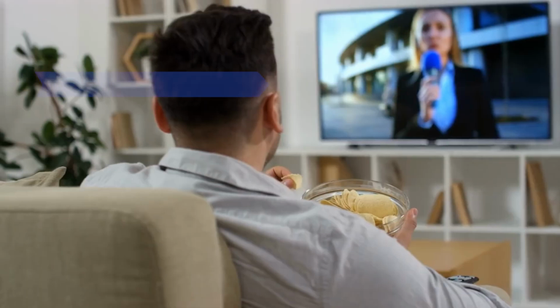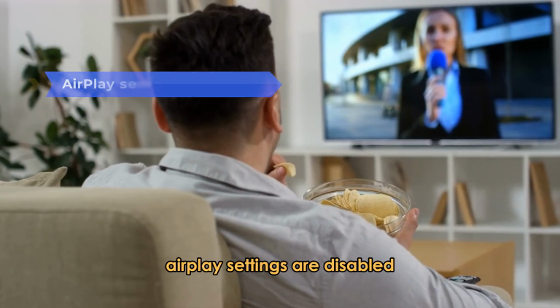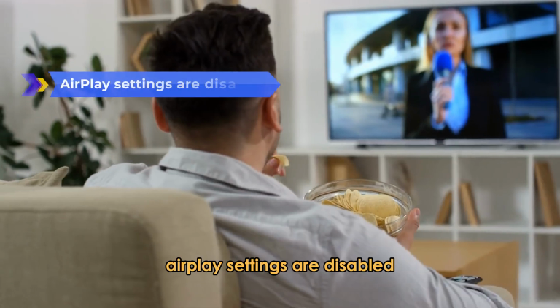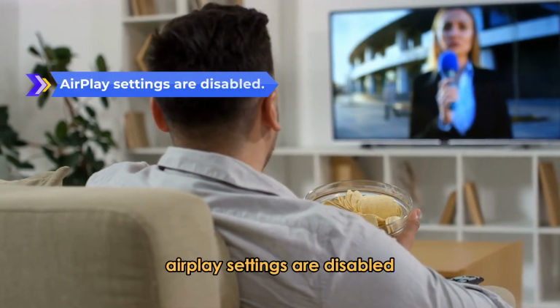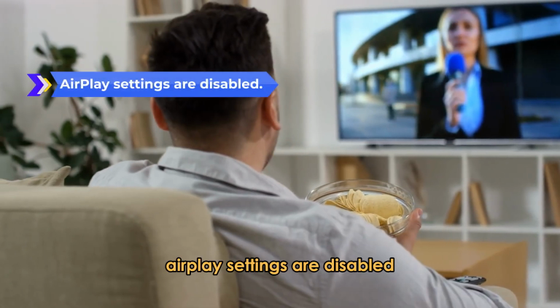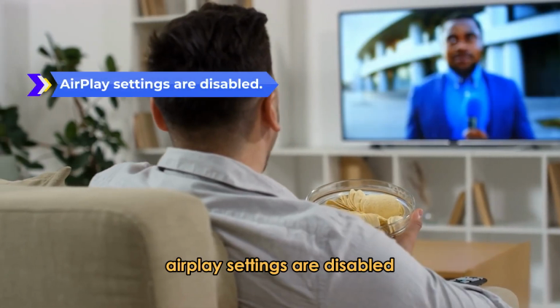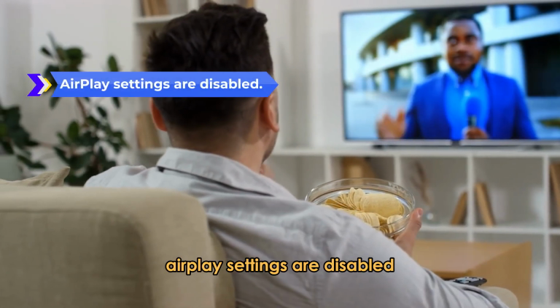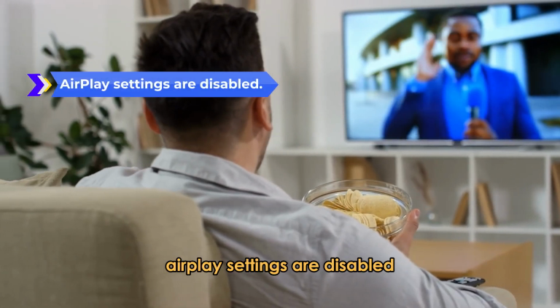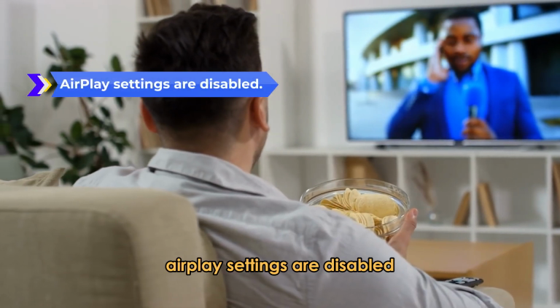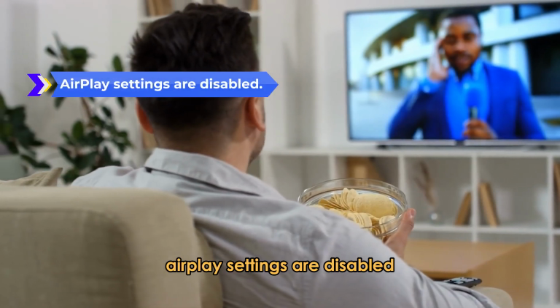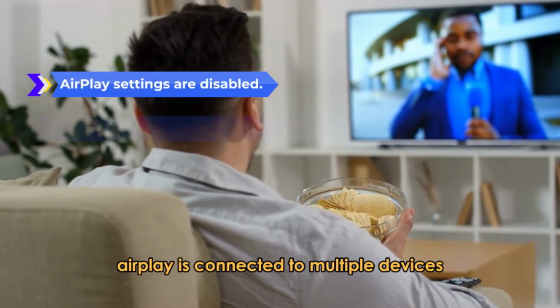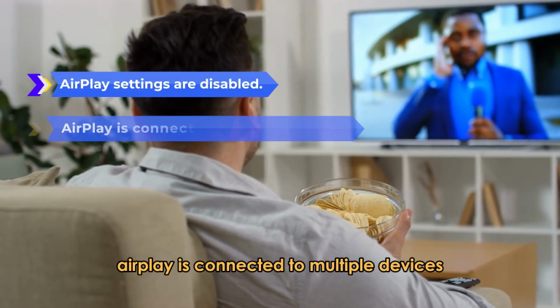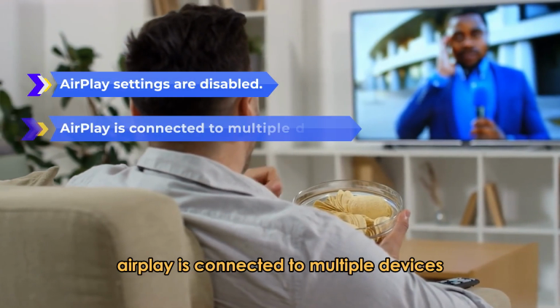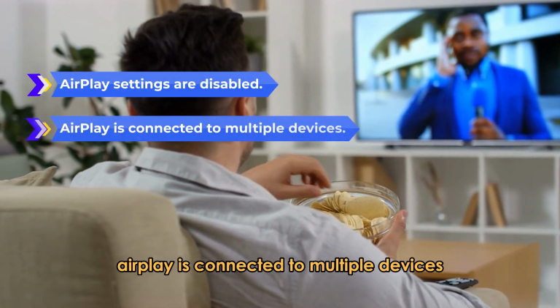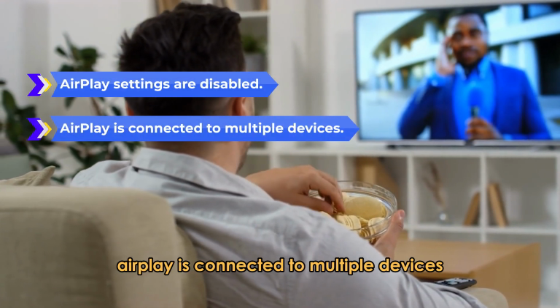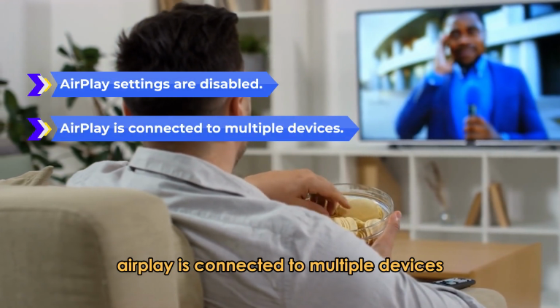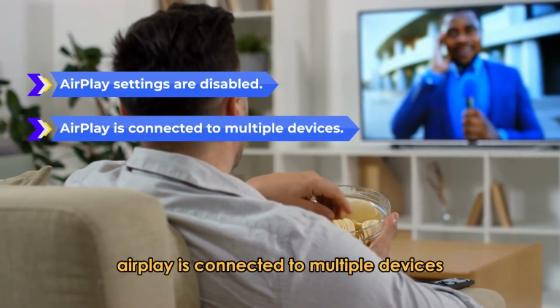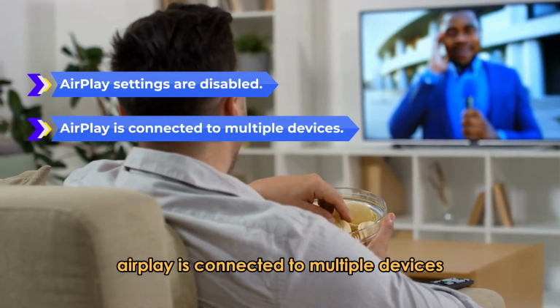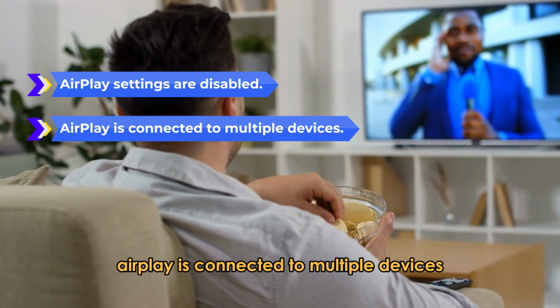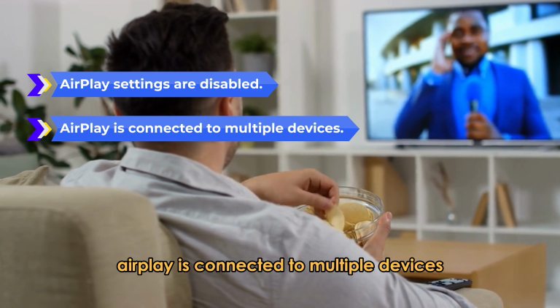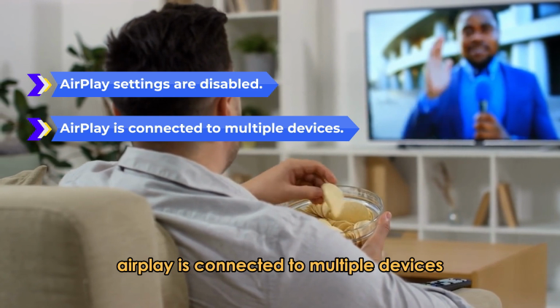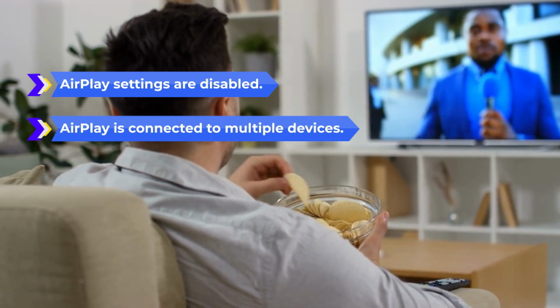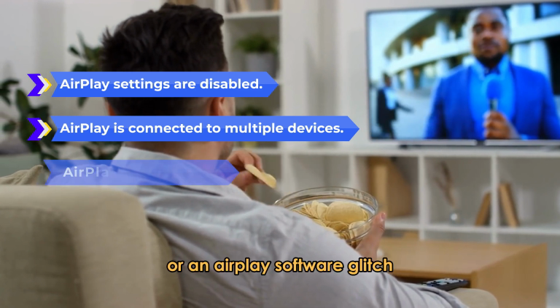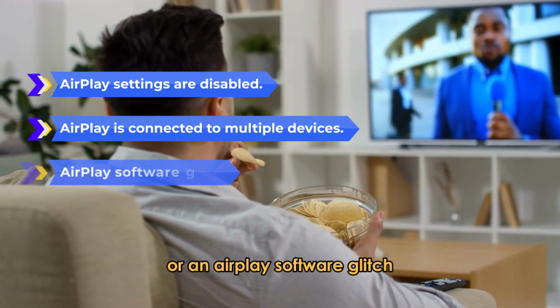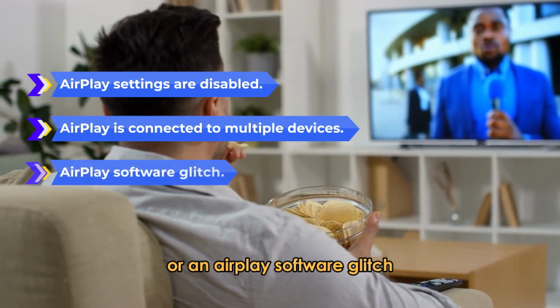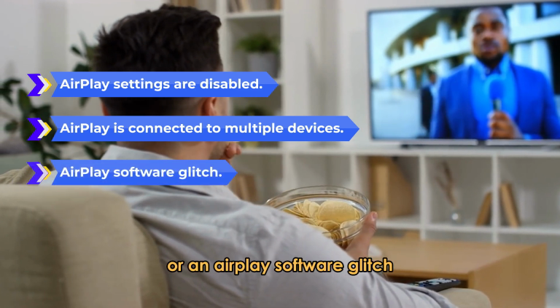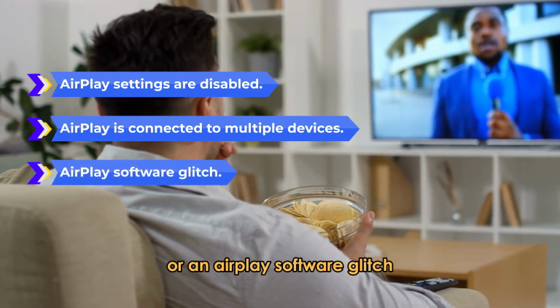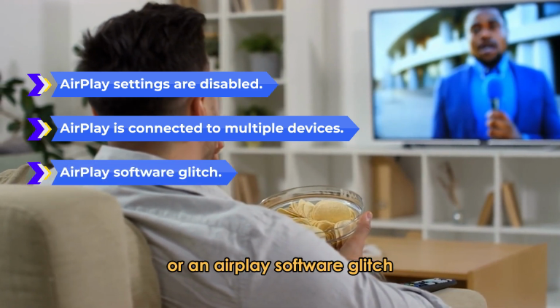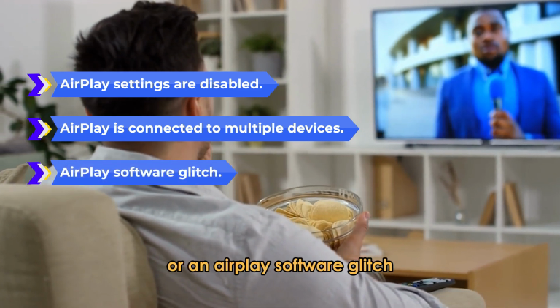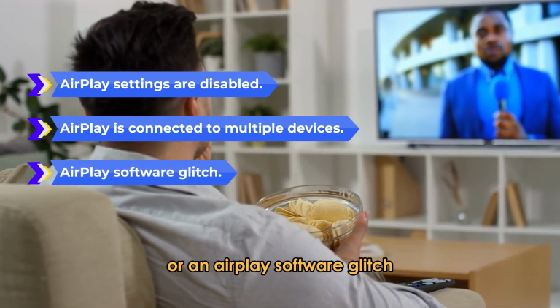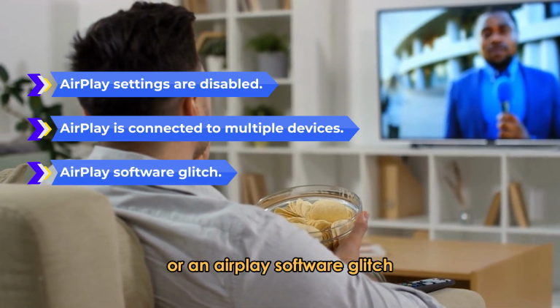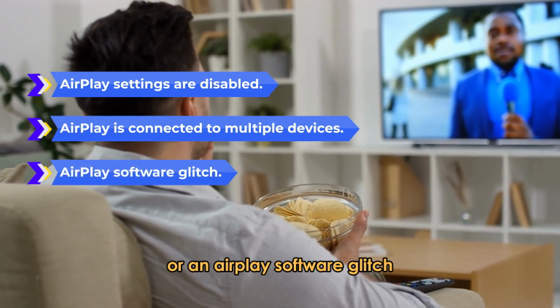AirPlay settings are disabled, AirPlay is connected to multiple devices, or an AirPlay software glitch.